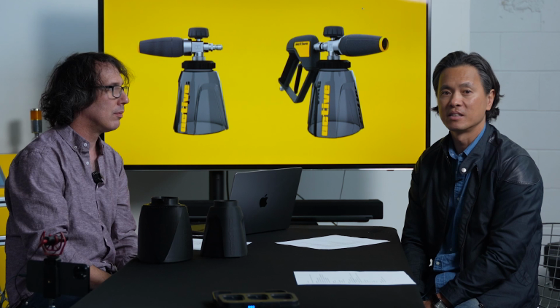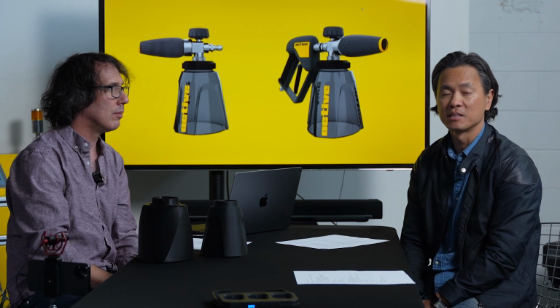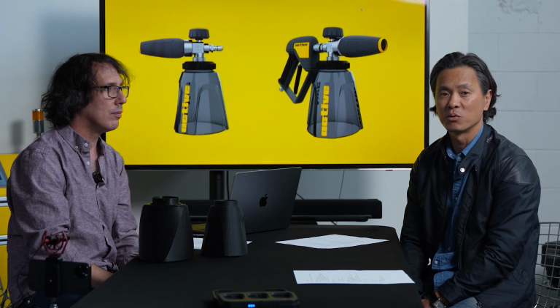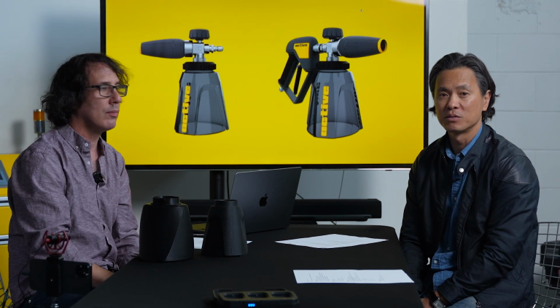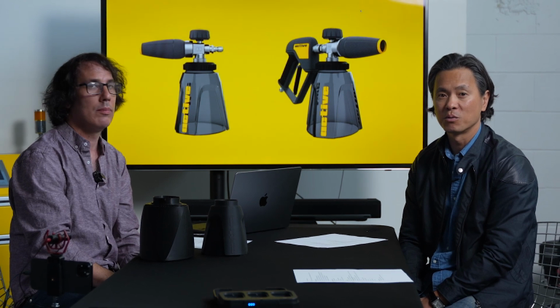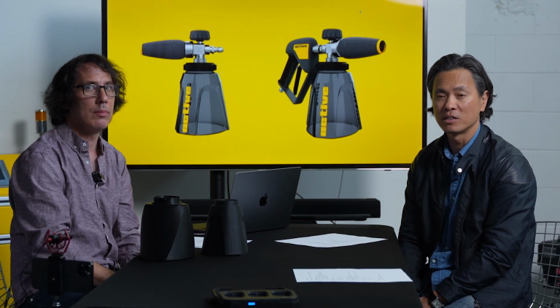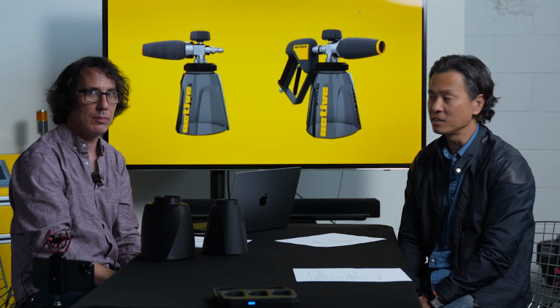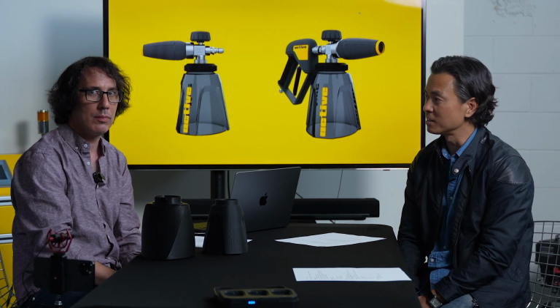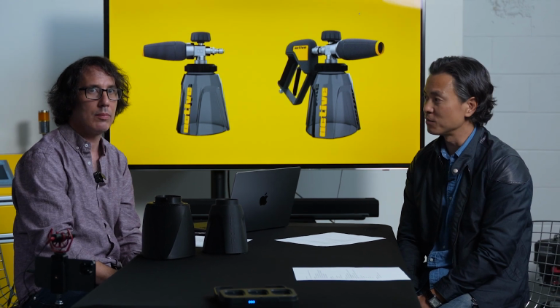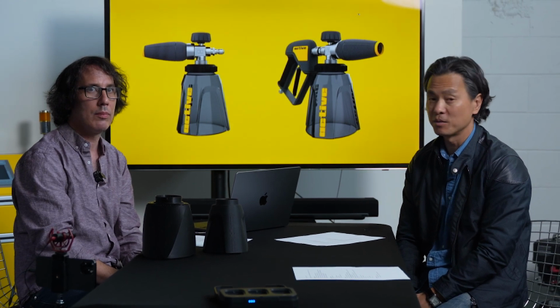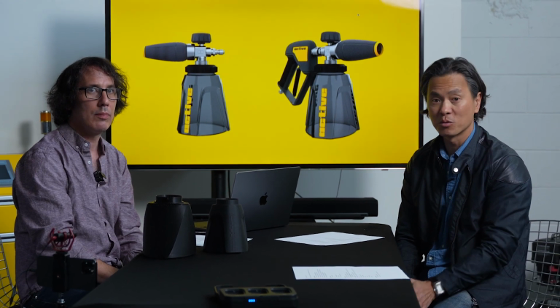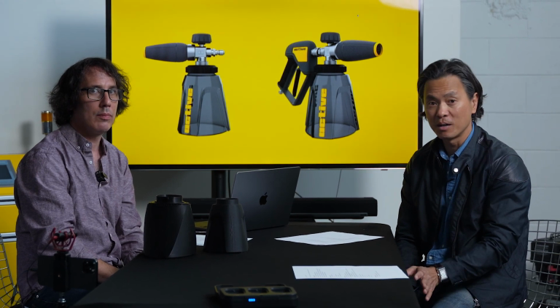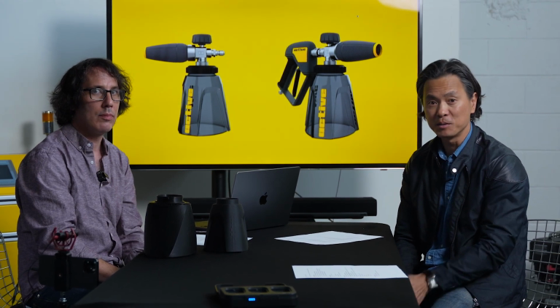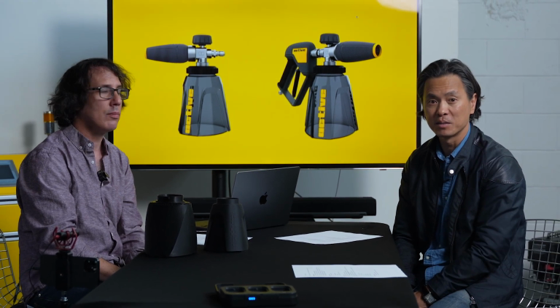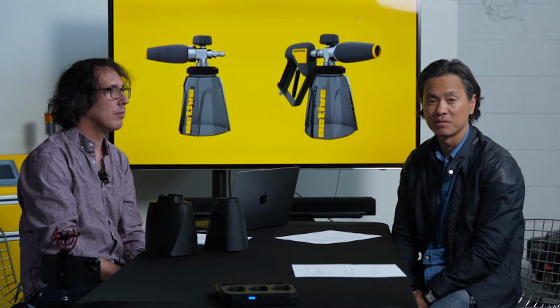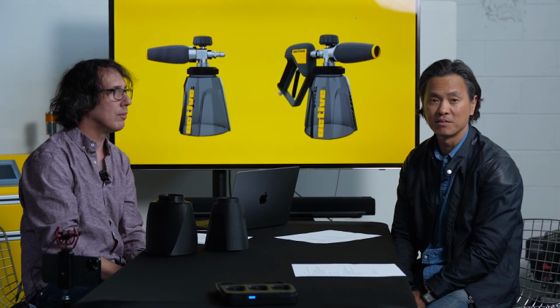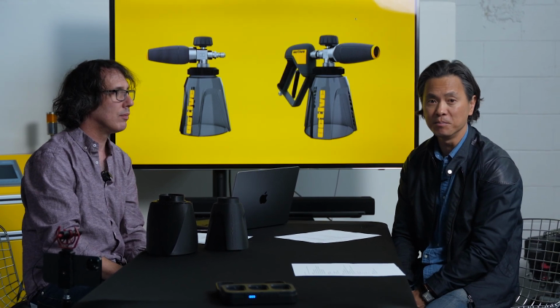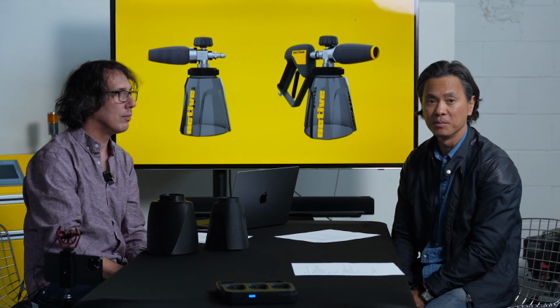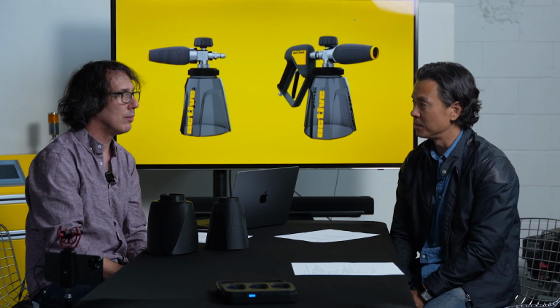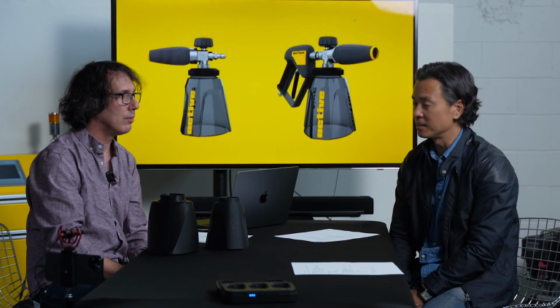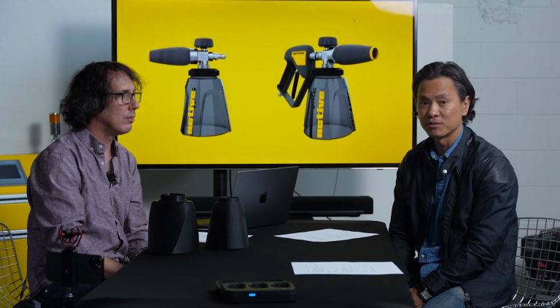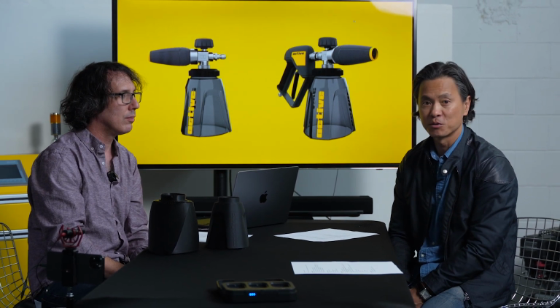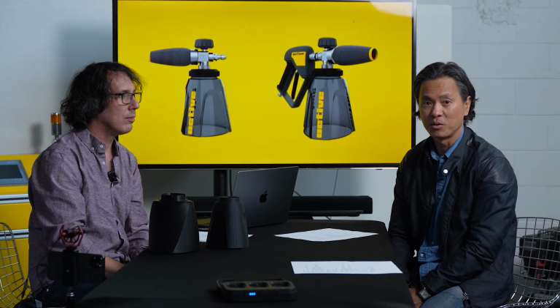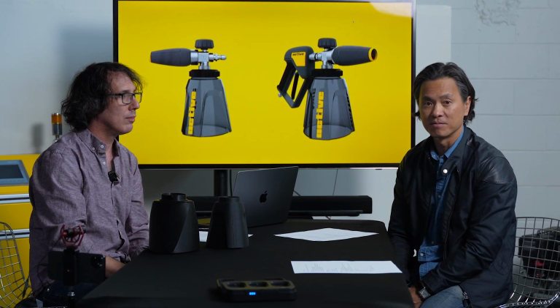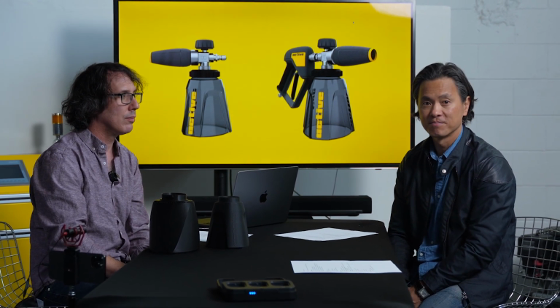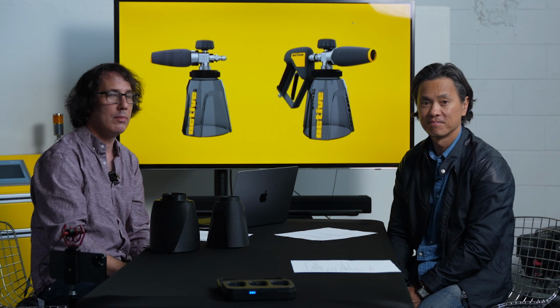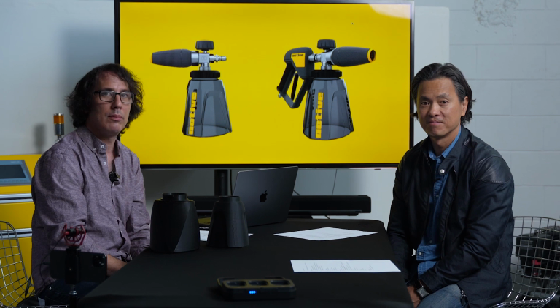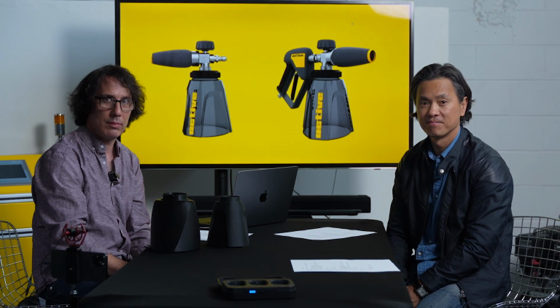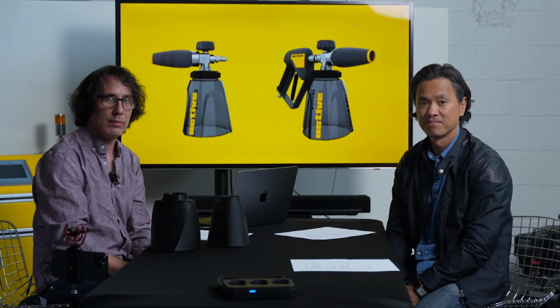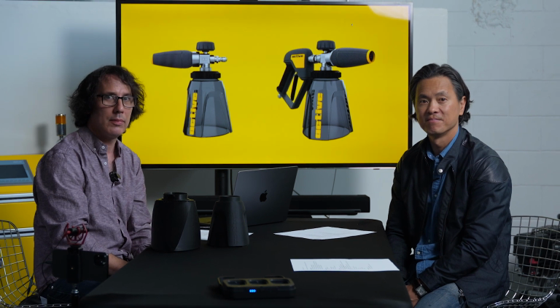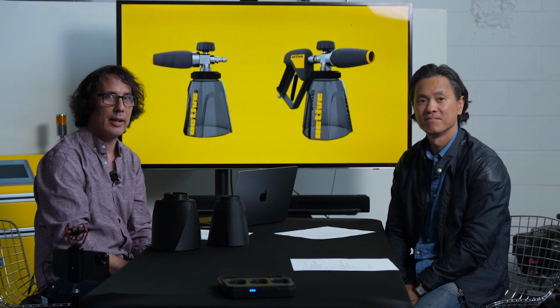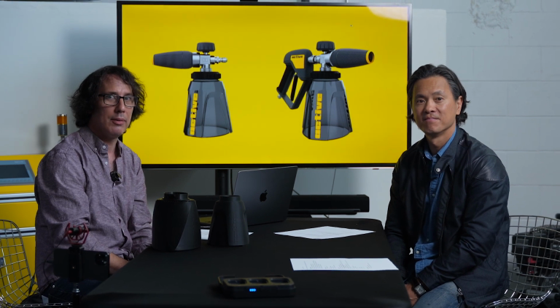Thanks as always for watching. If you have any more comments, please leave them. Thanks for your support.